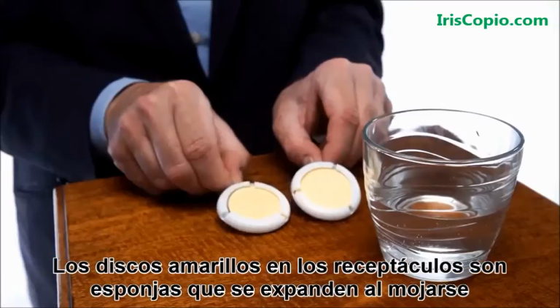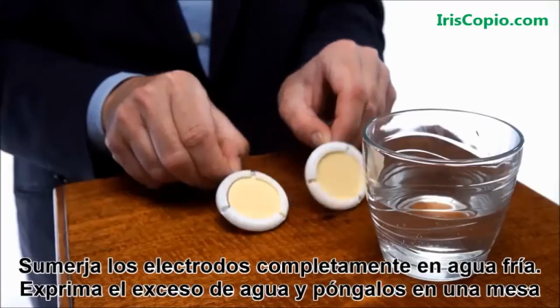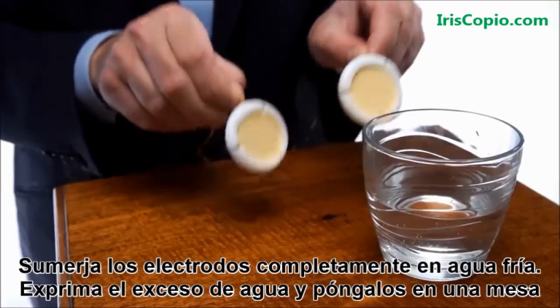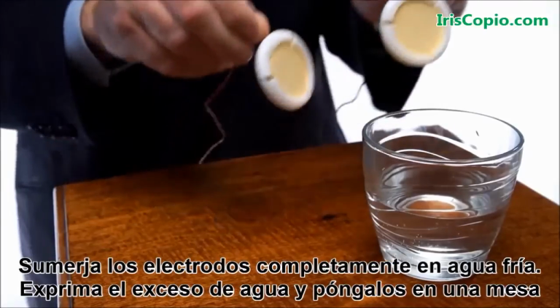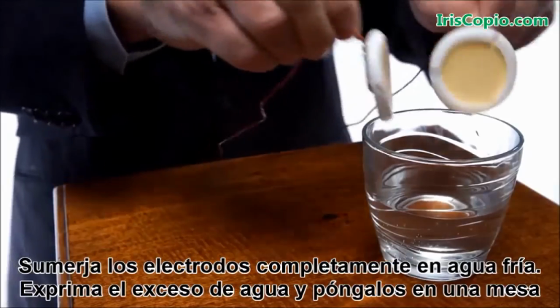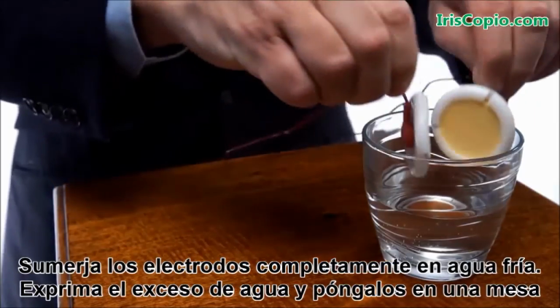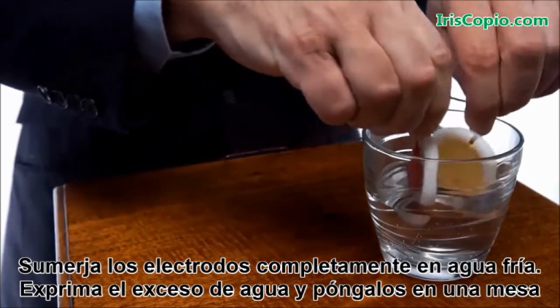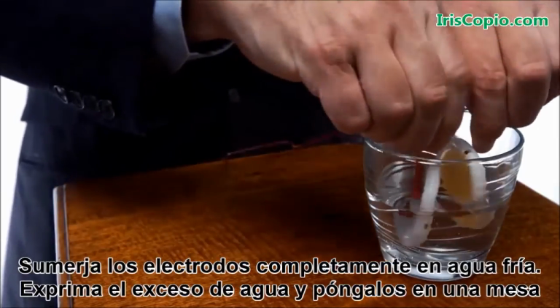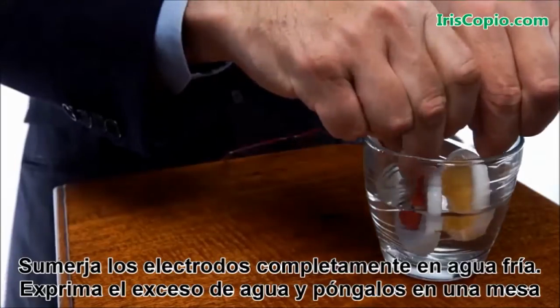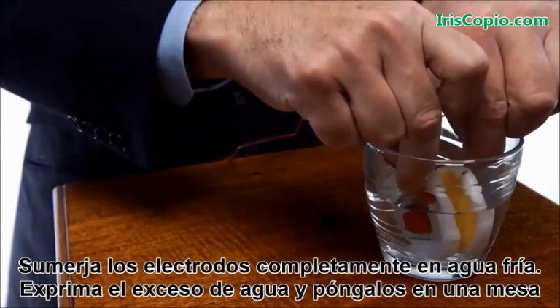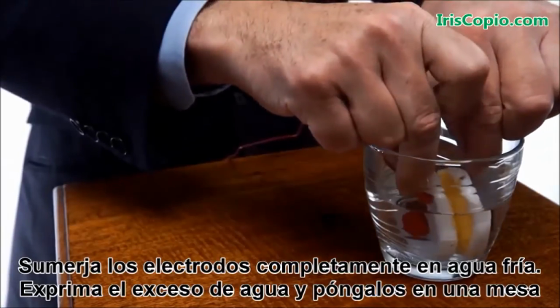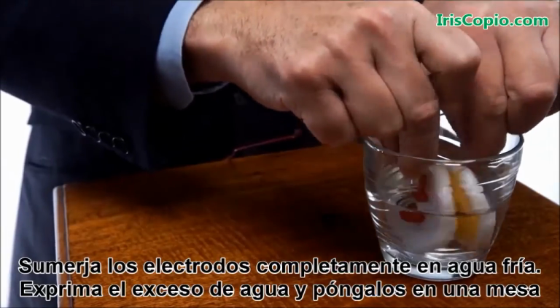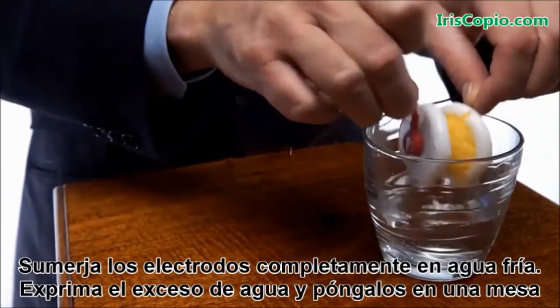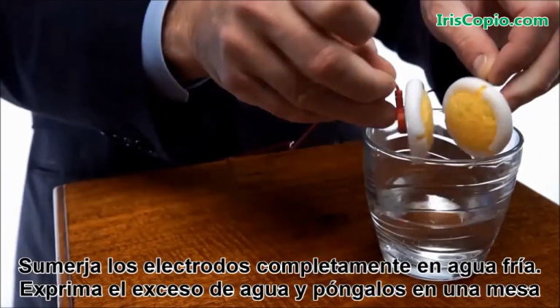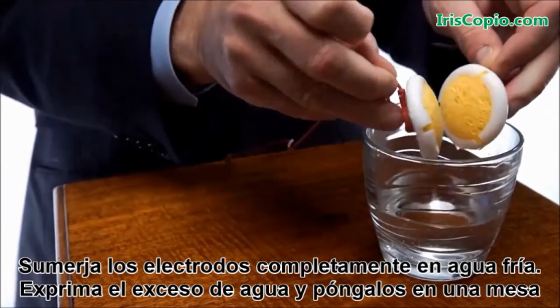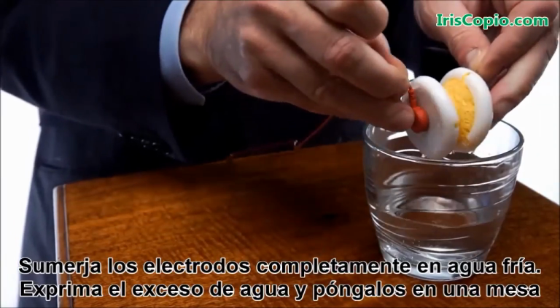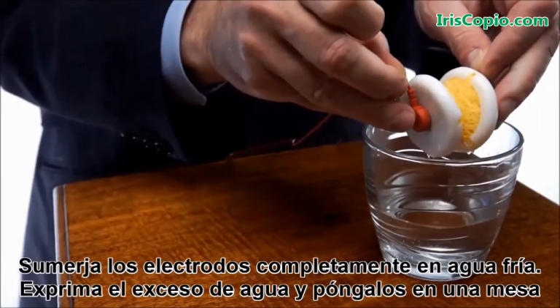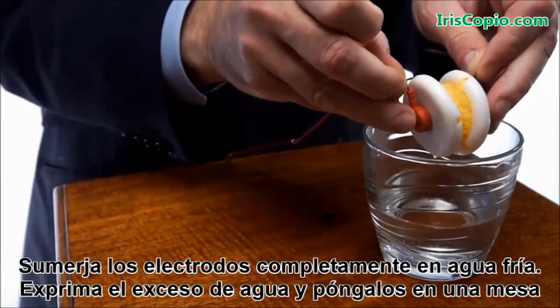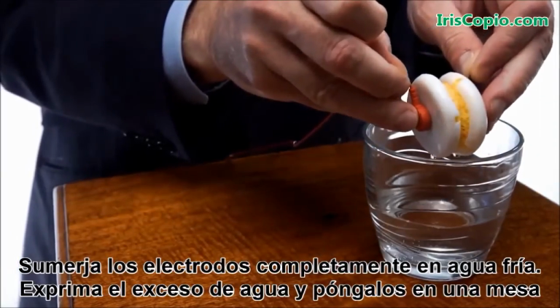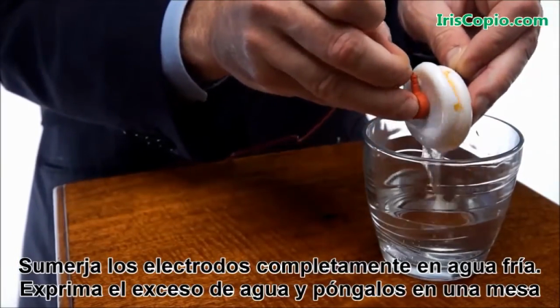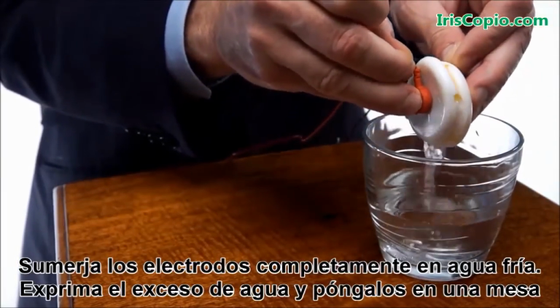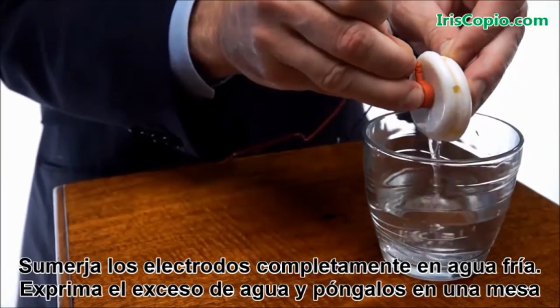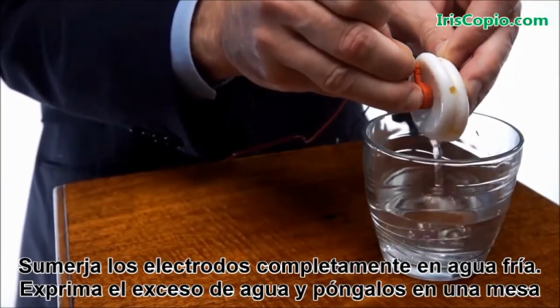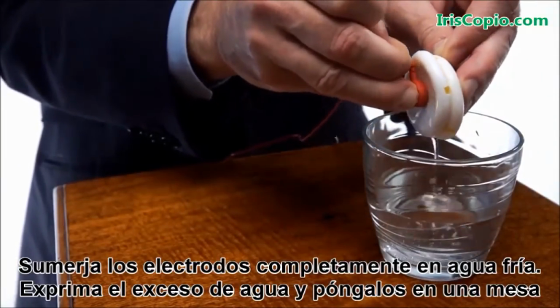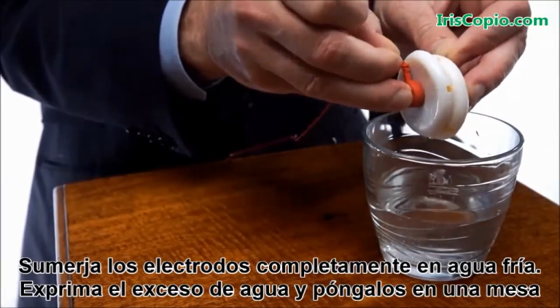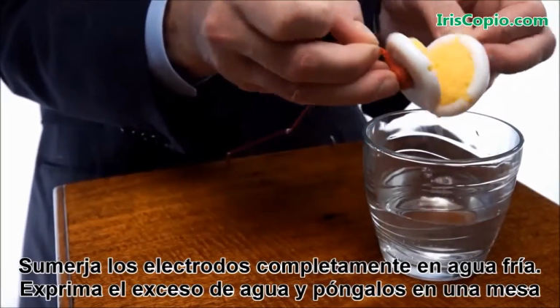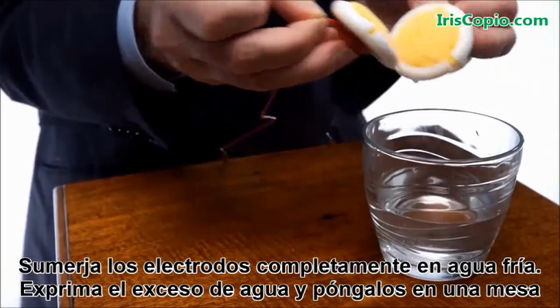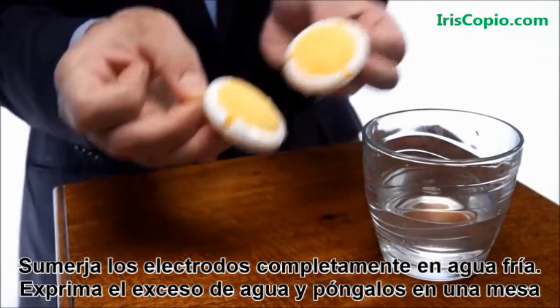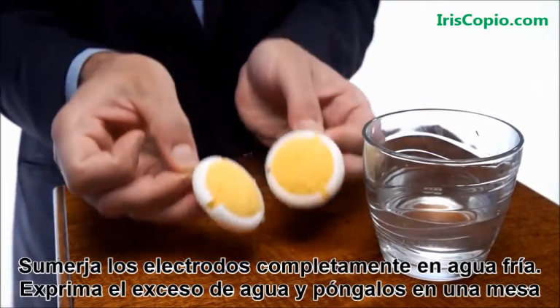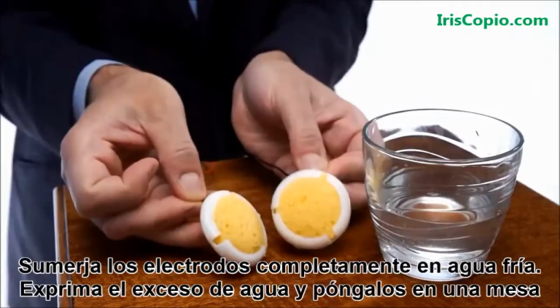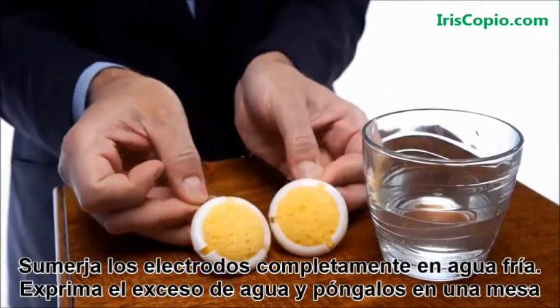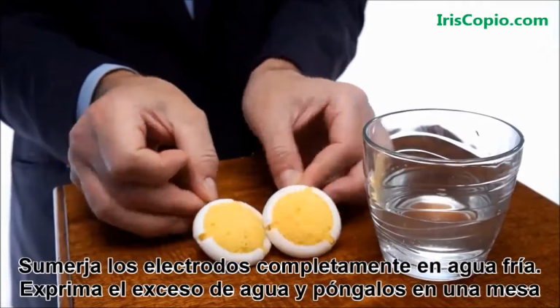The two yellow disks inside the headset caps are sponges that will expand when wet. Take the sponge applicators and dip them thoroughly into a glass of cold water. Squeeze out the excess water and place them on the table.